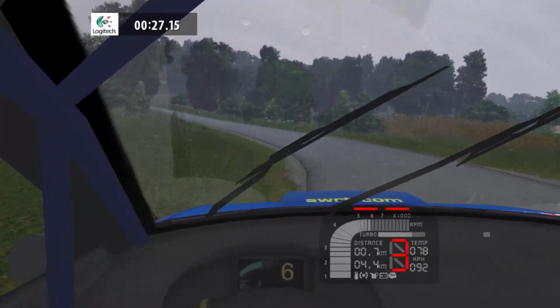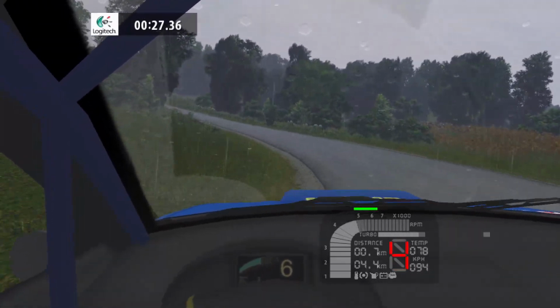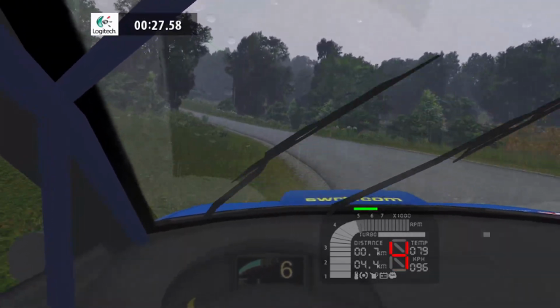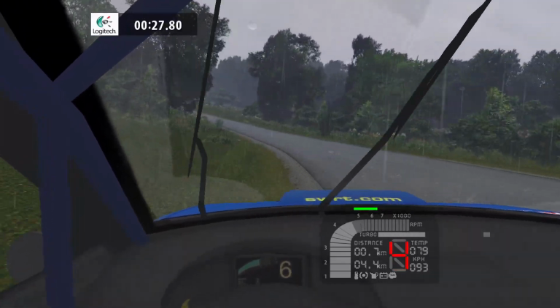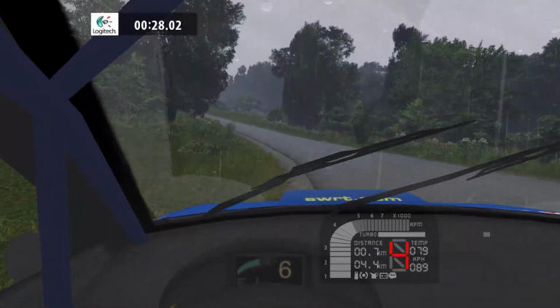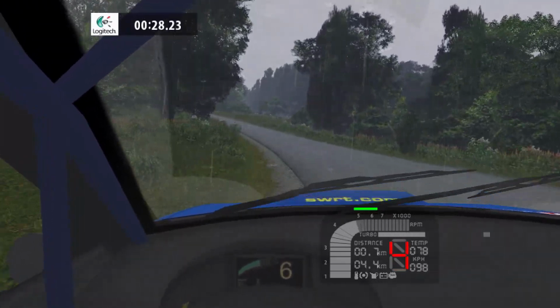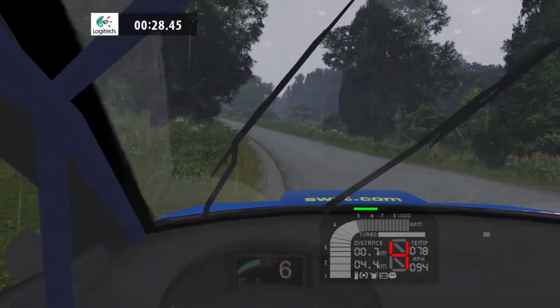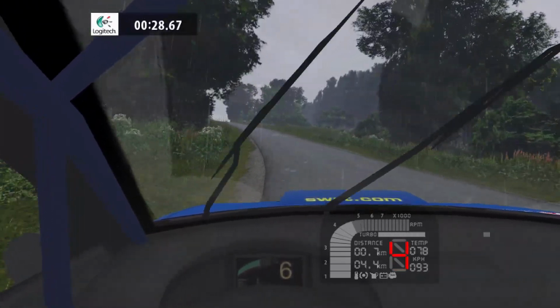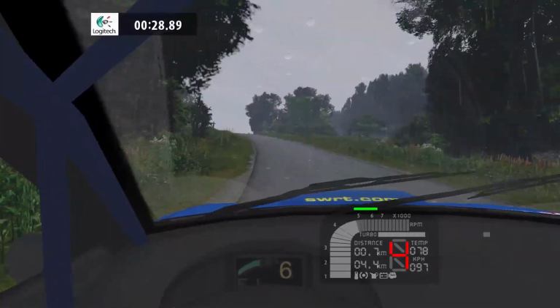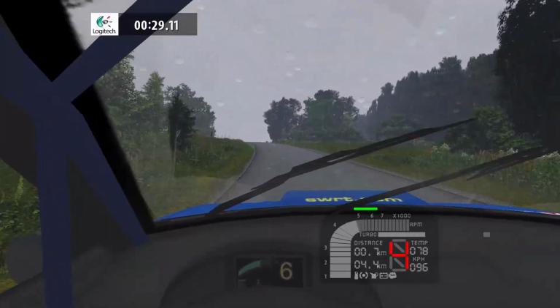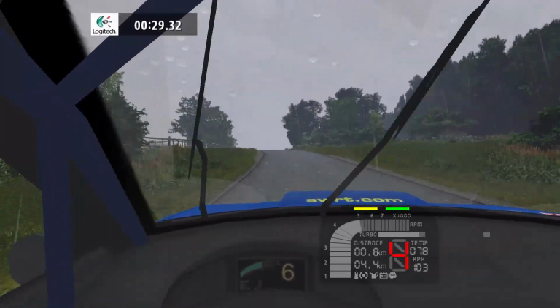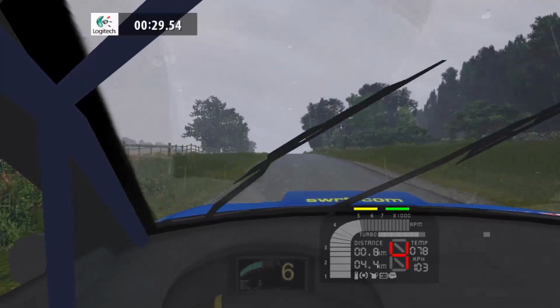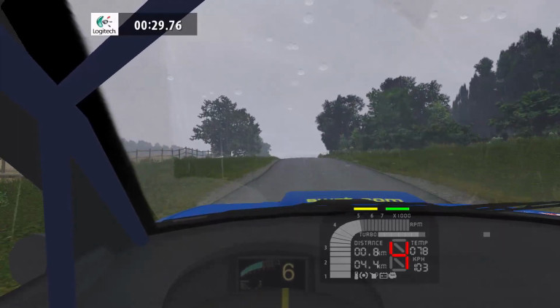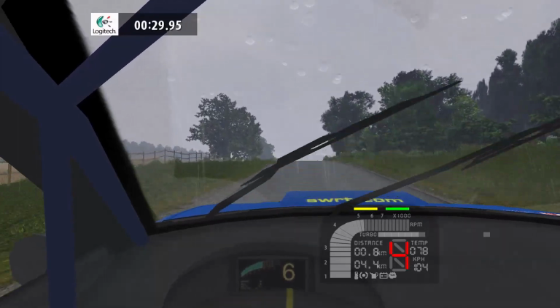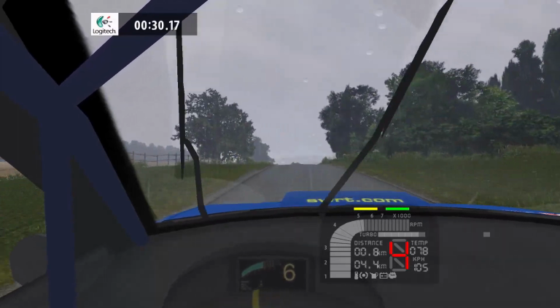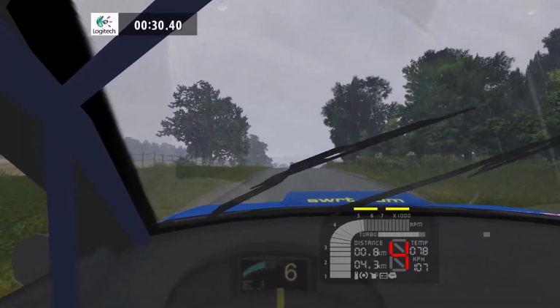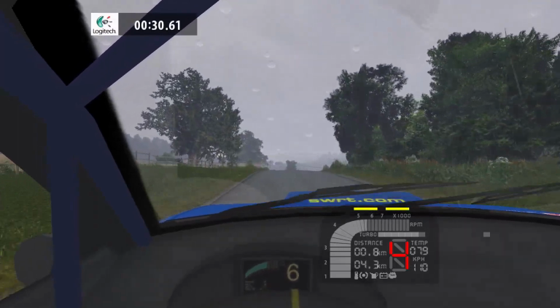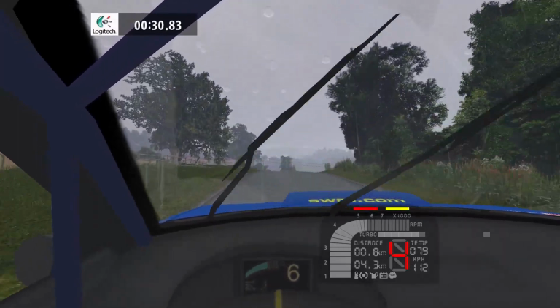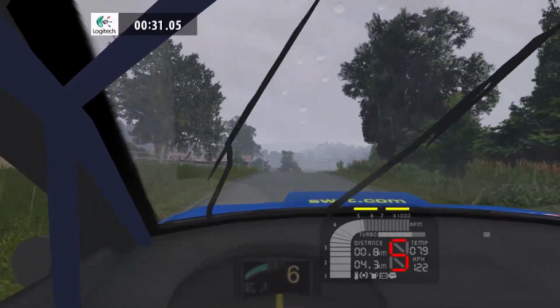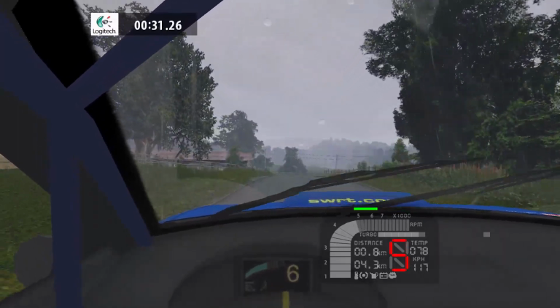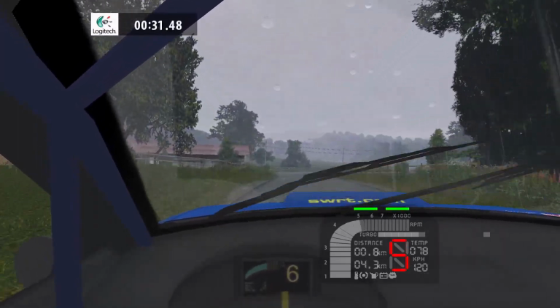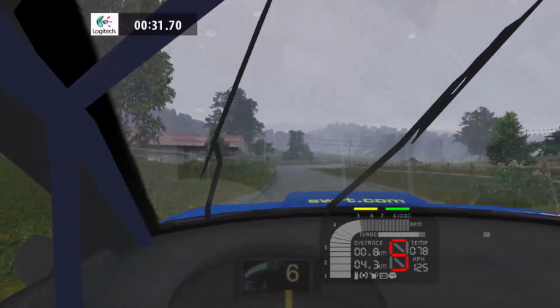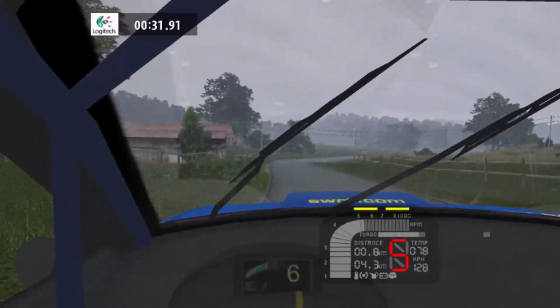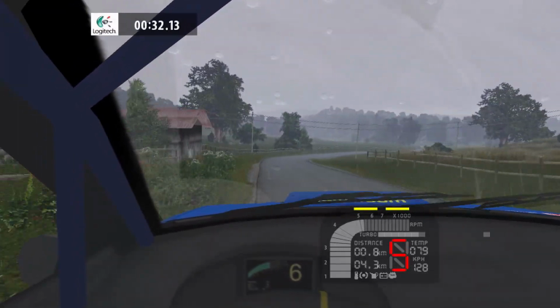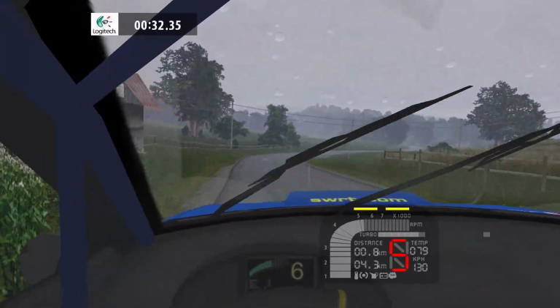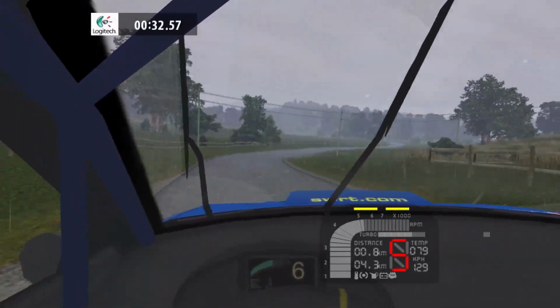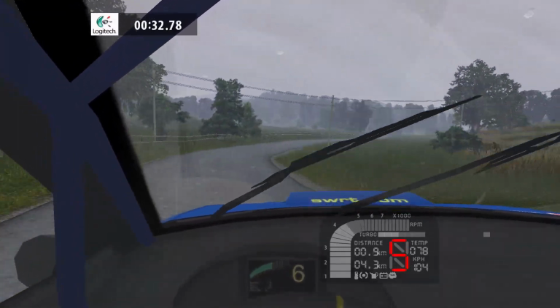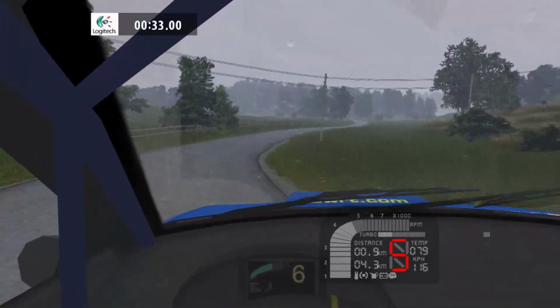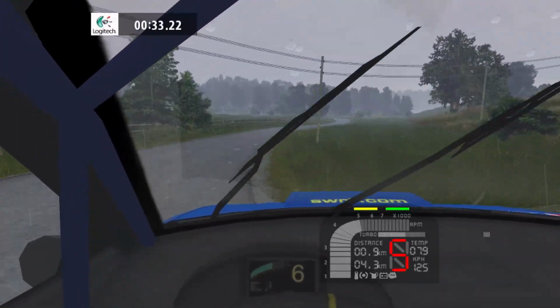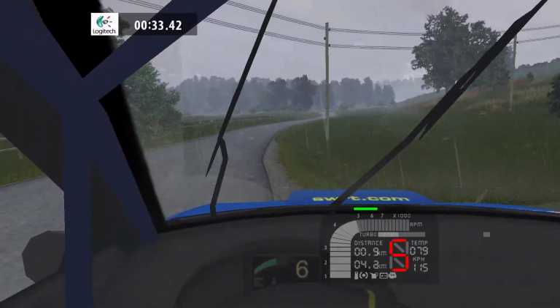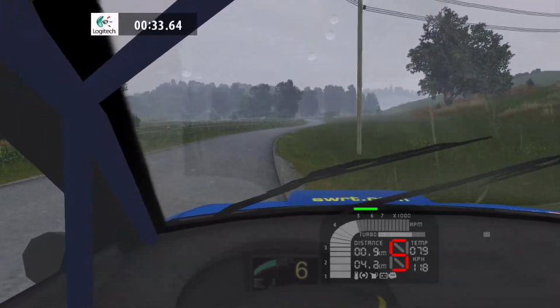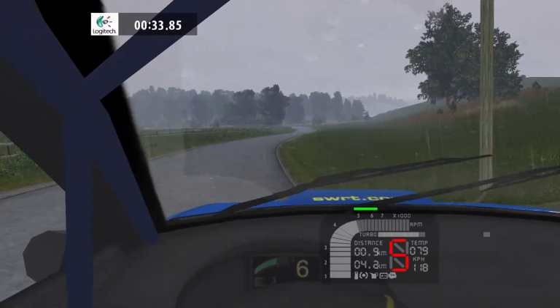Overcrest, 40. 5 right, long, 50. 3 left, tightens, 60.